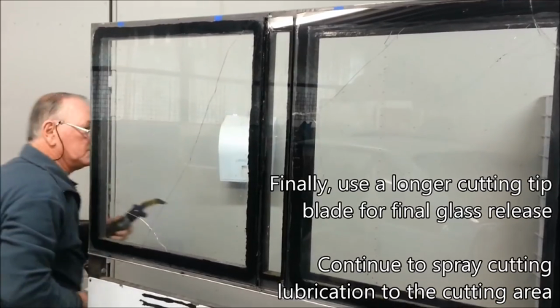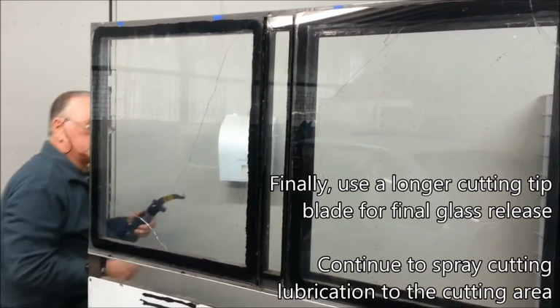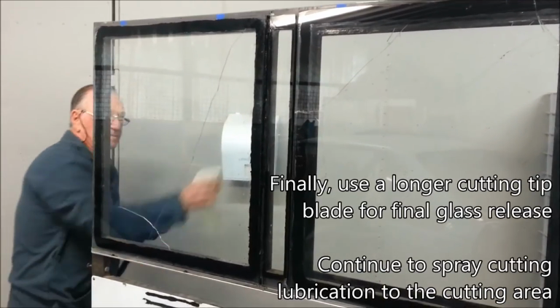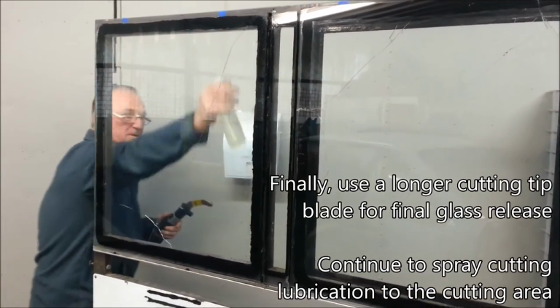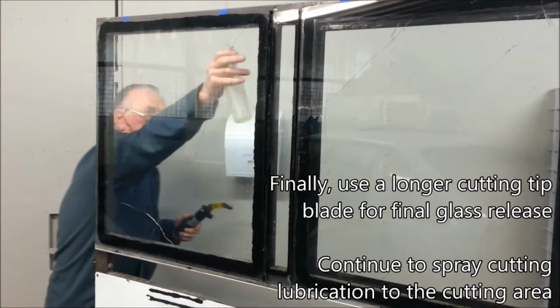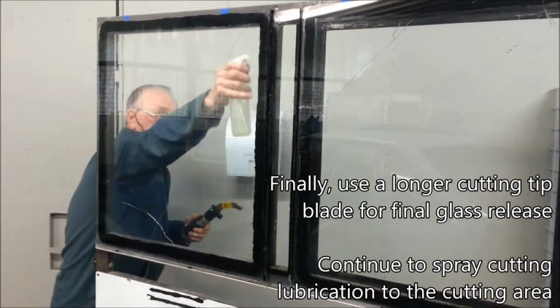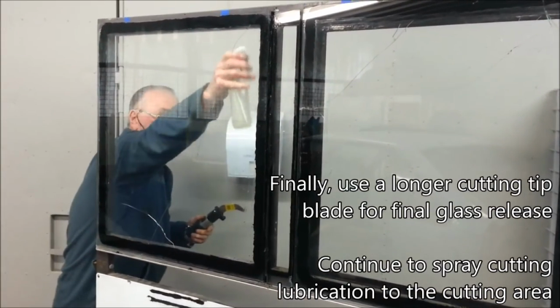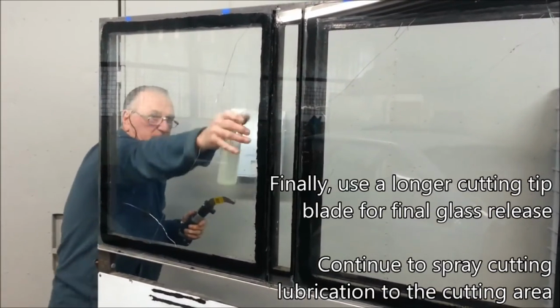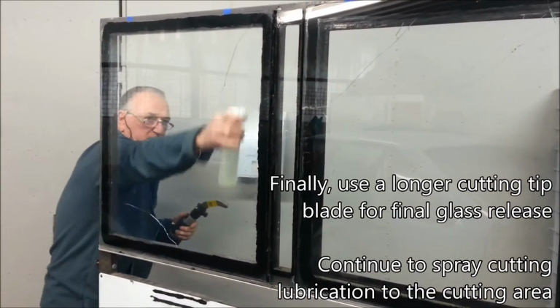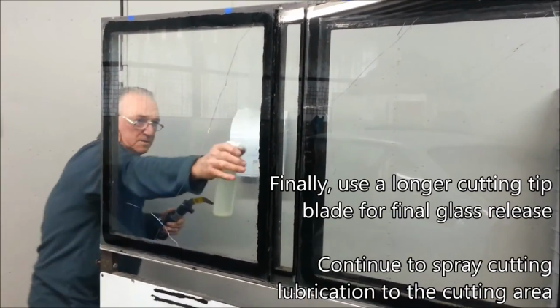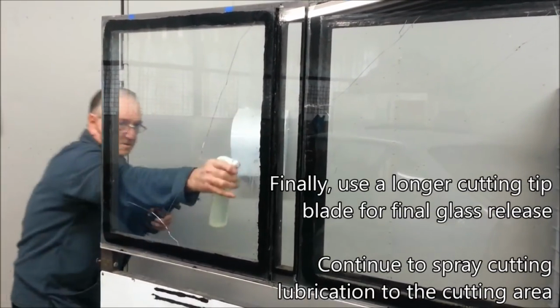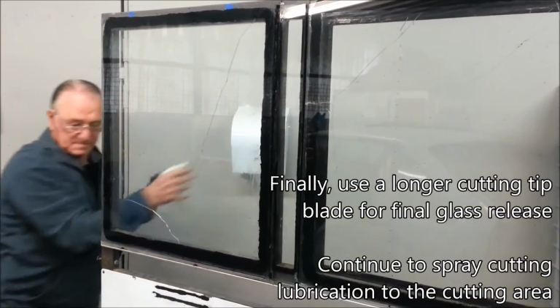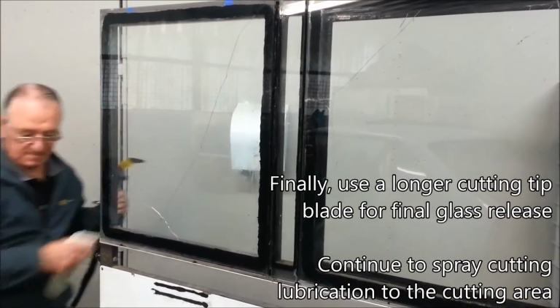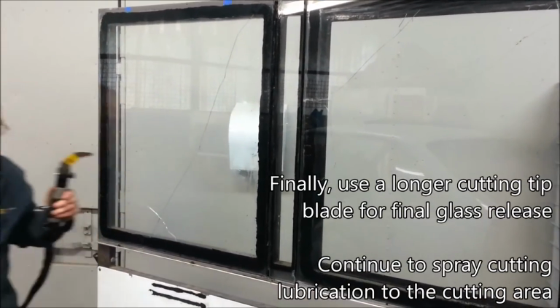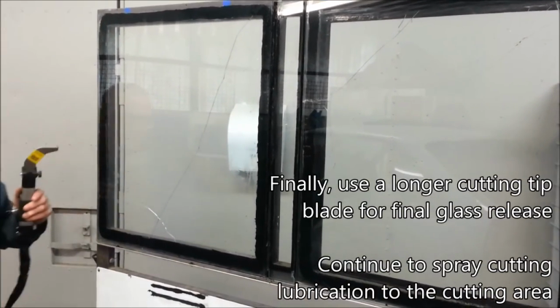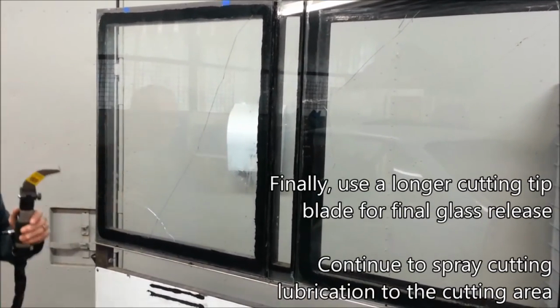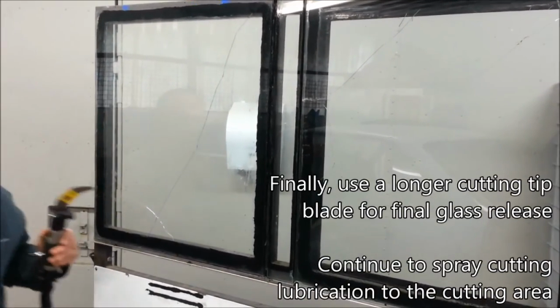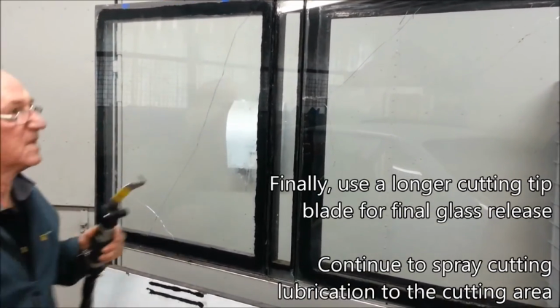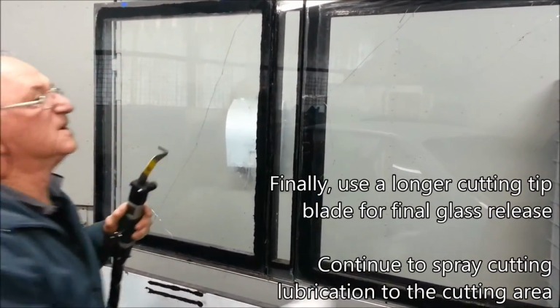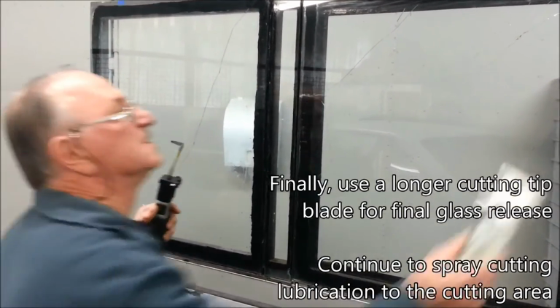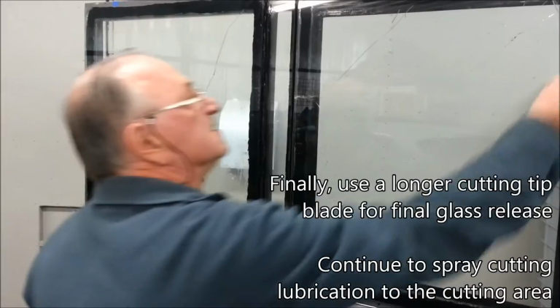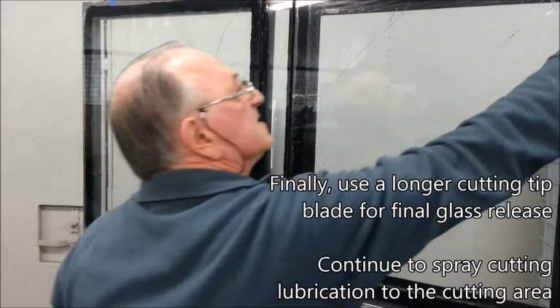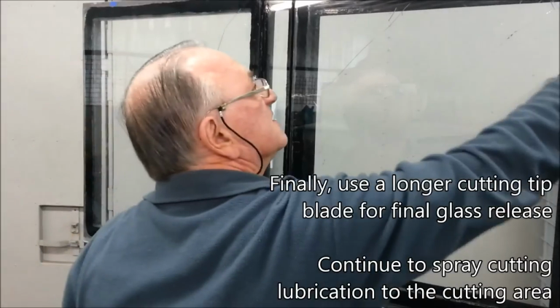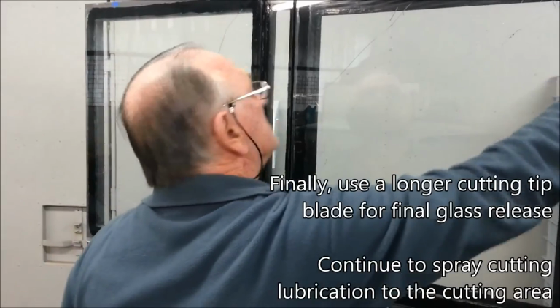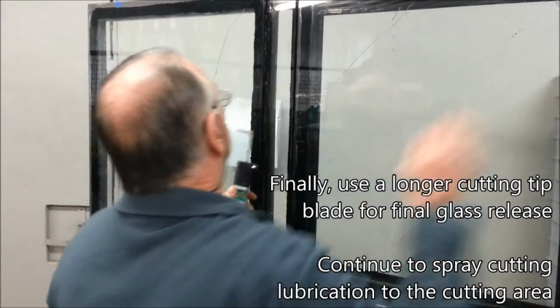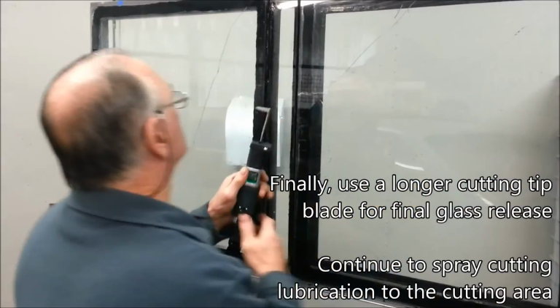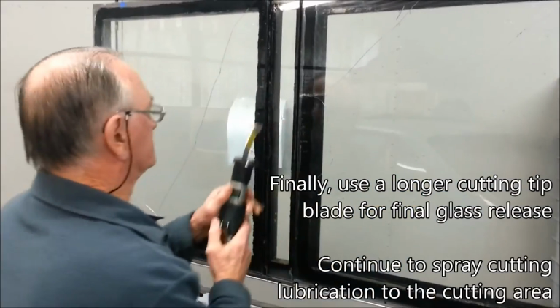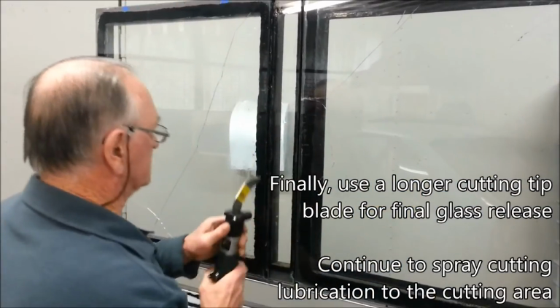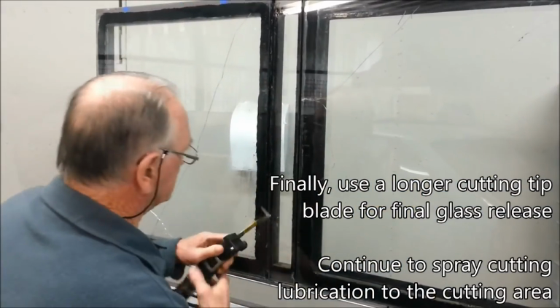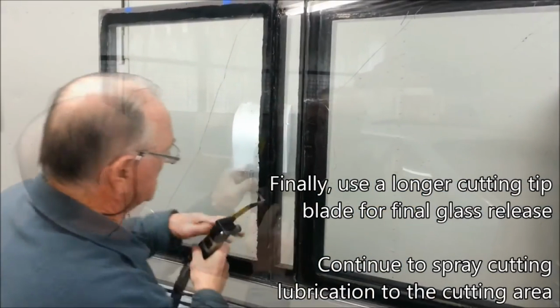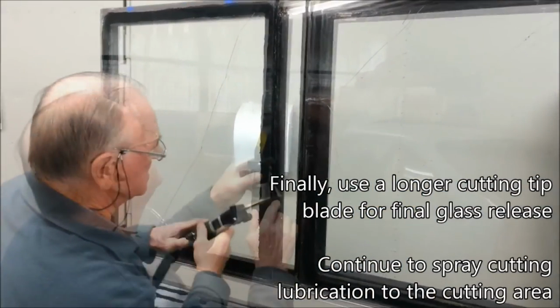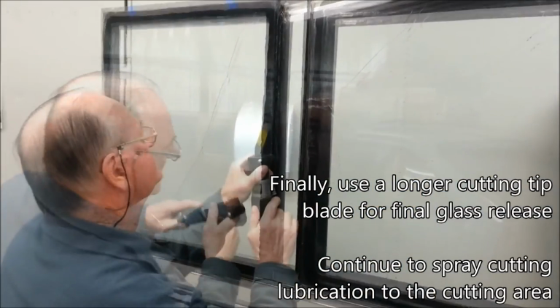Always use plenty of cutting lubrication. Lubricate from the outside. If you have the opportunity, always lubricate from the inside as well.